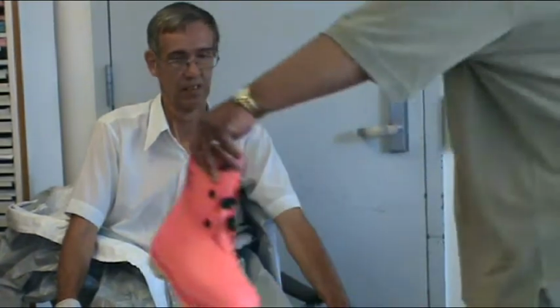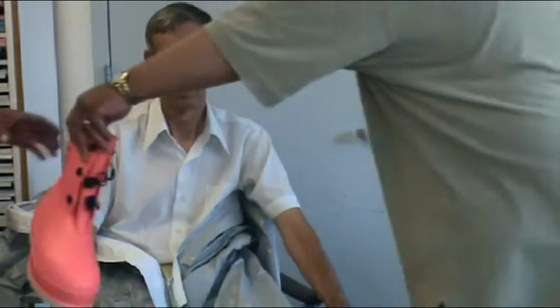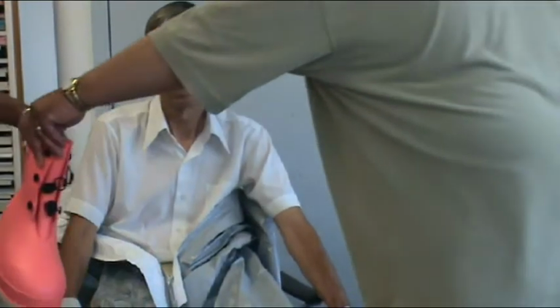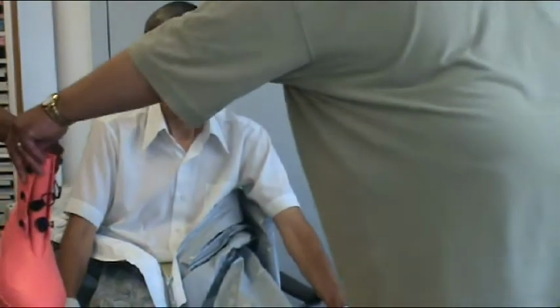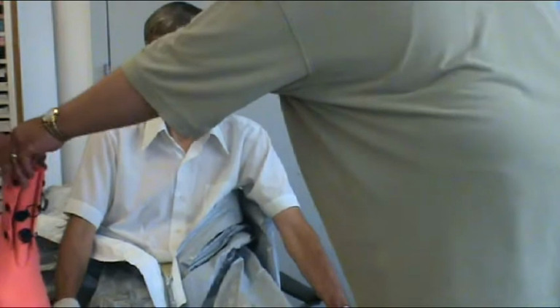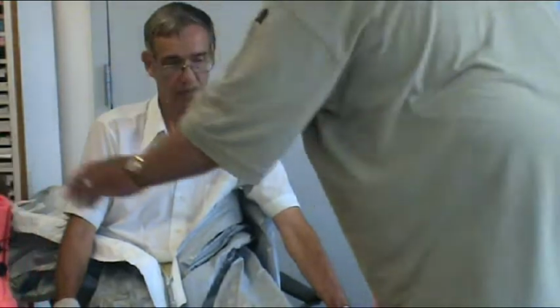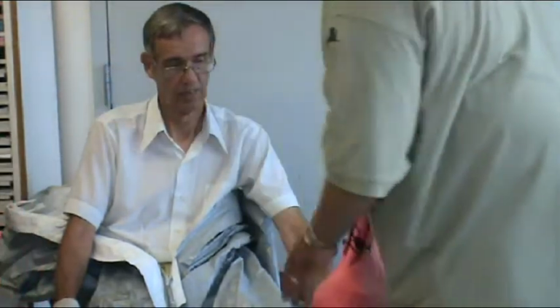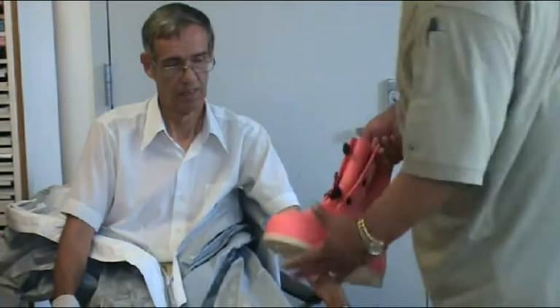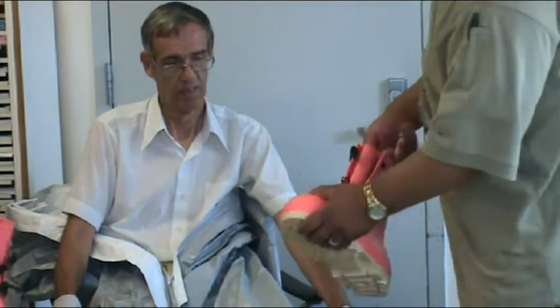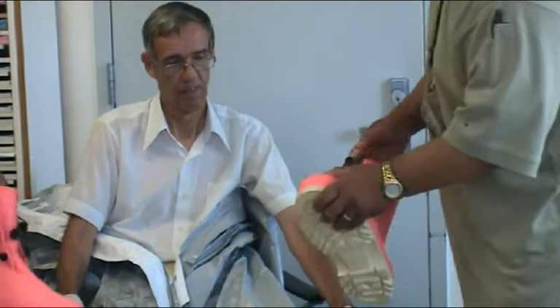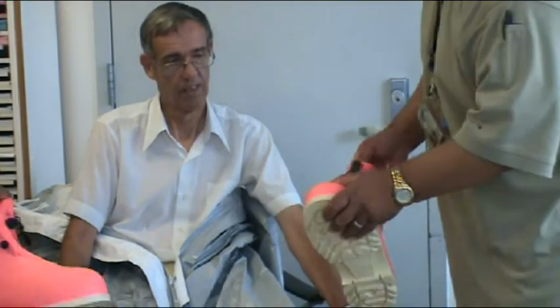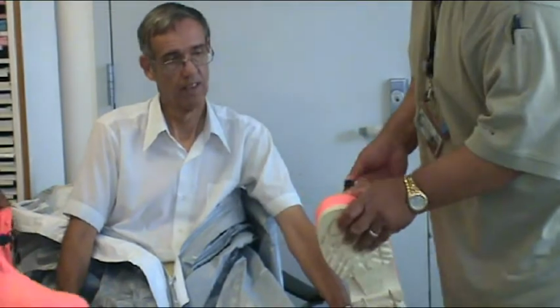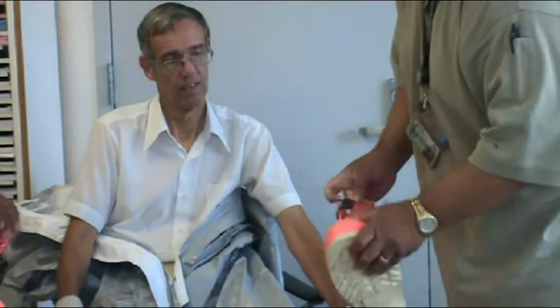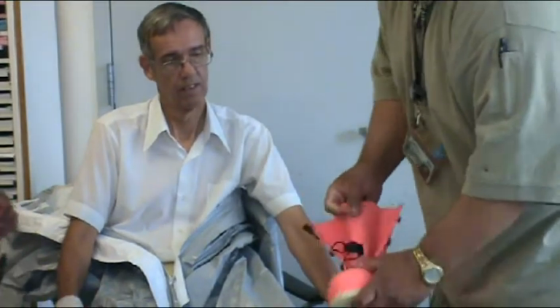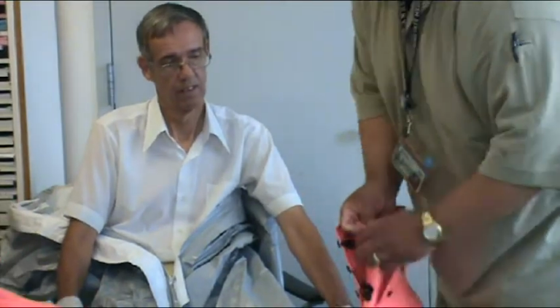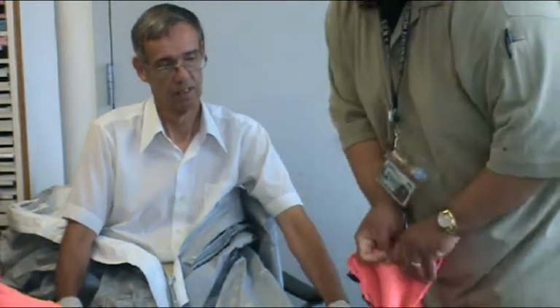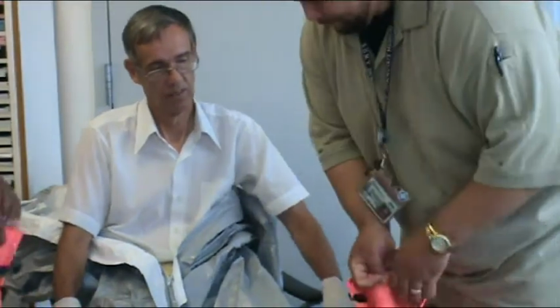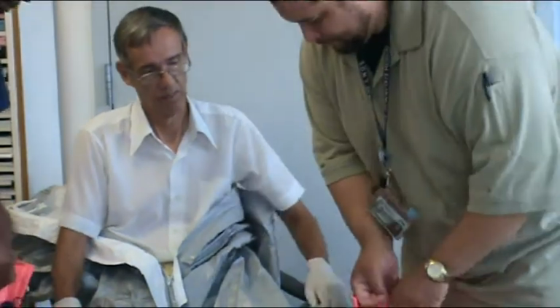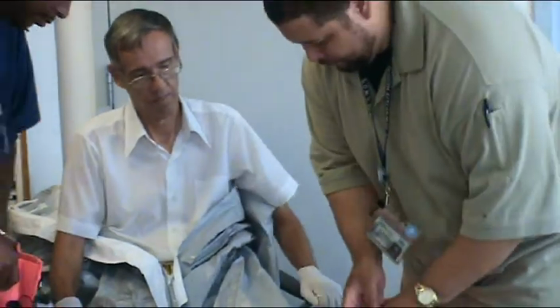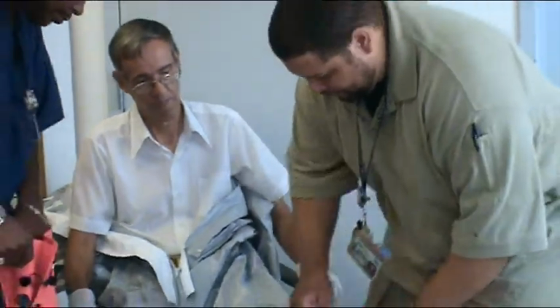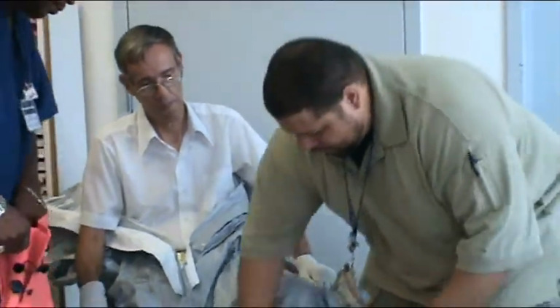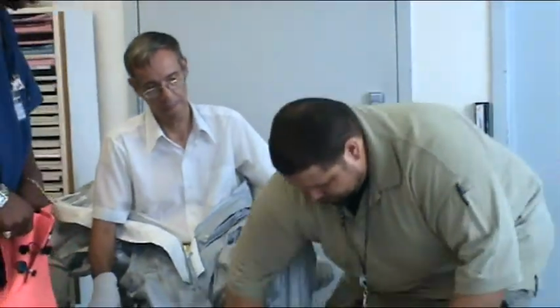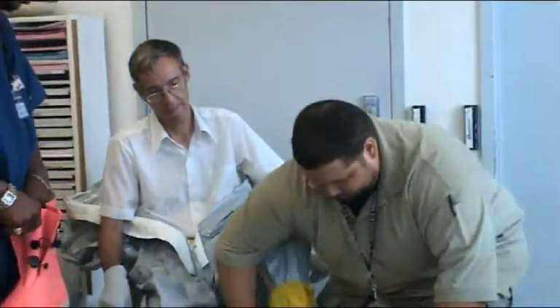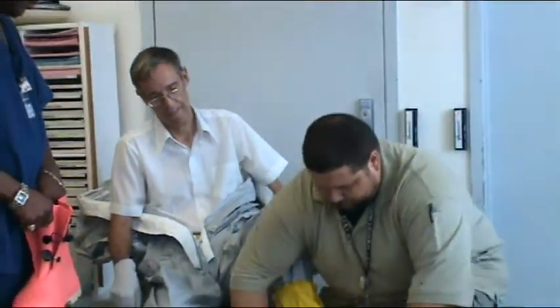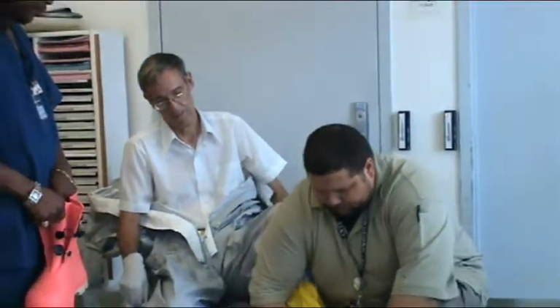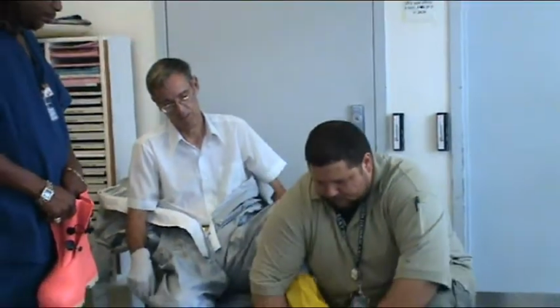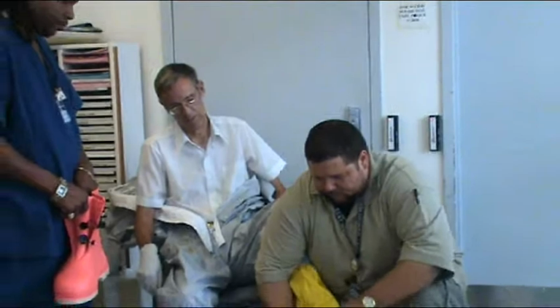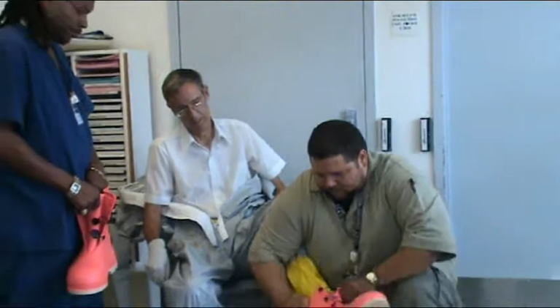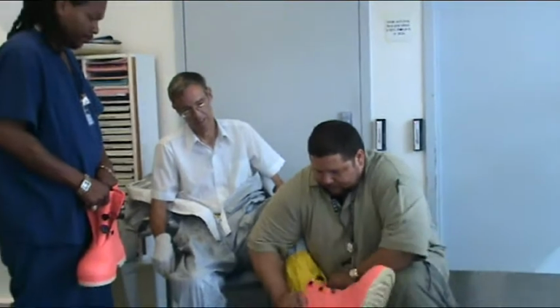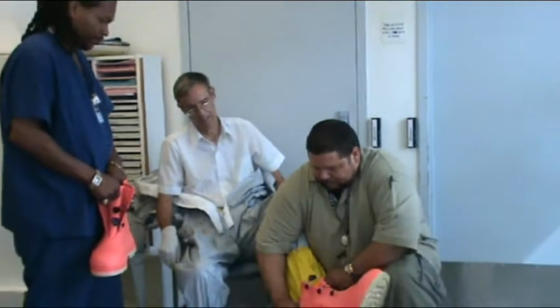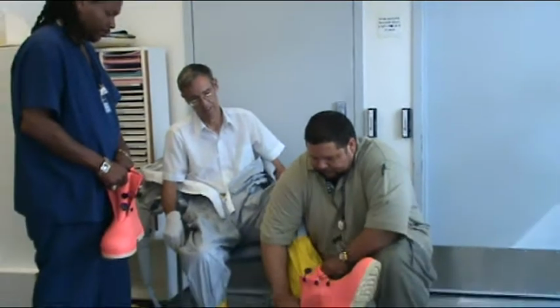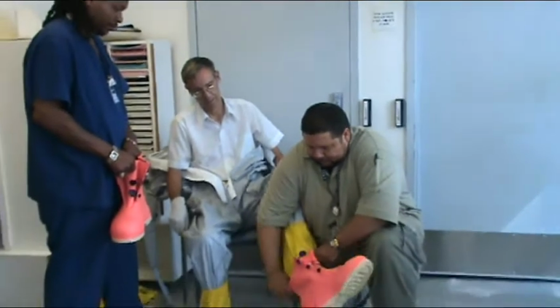Put on hazmat boots and secure bands. Then fold the excess suit and make a single fold towards the inside.